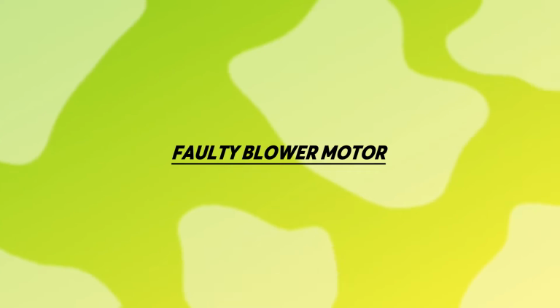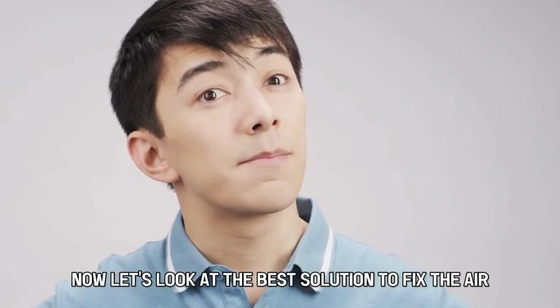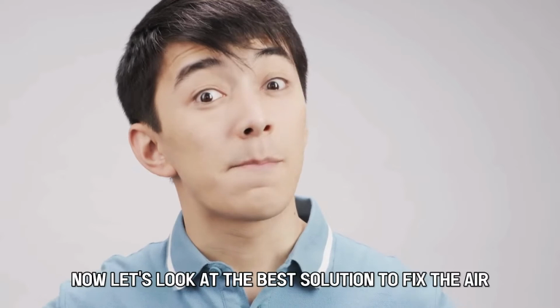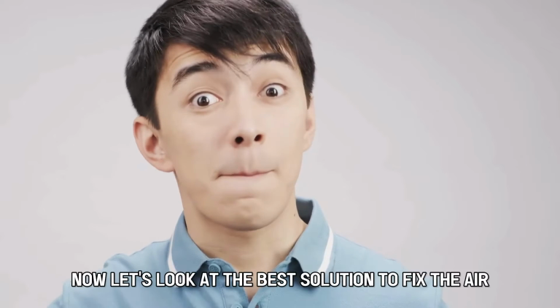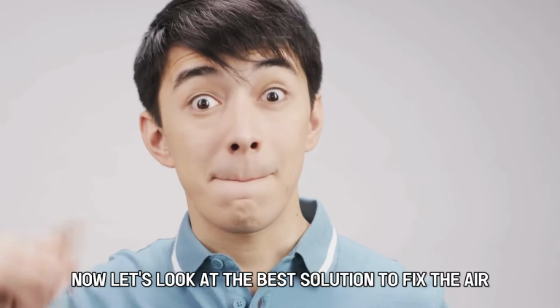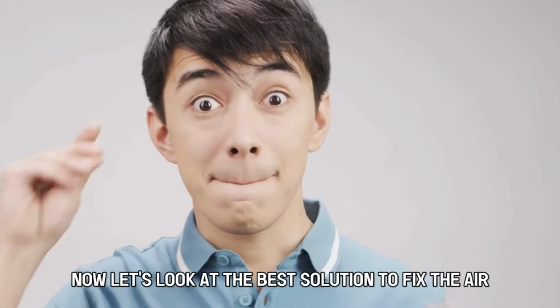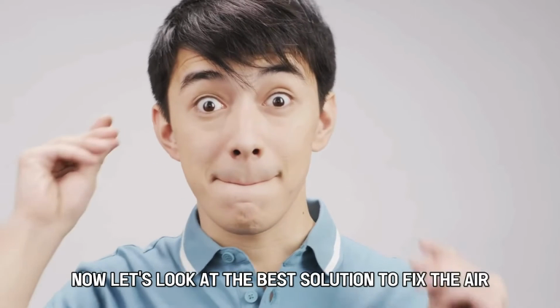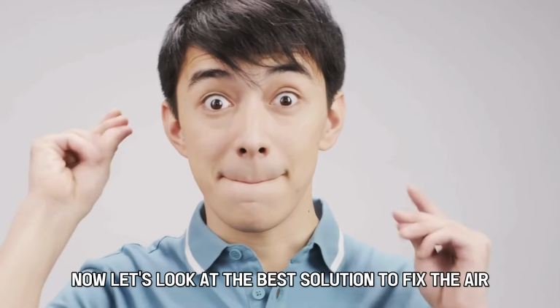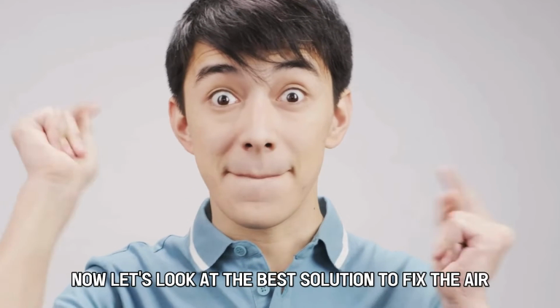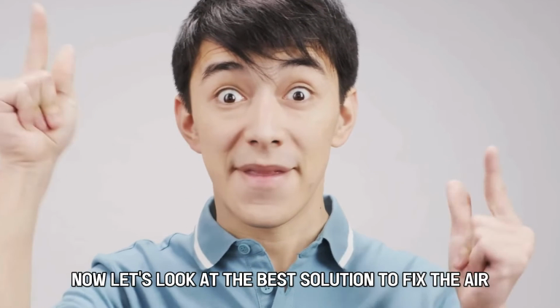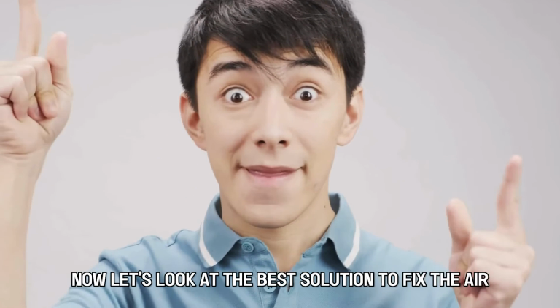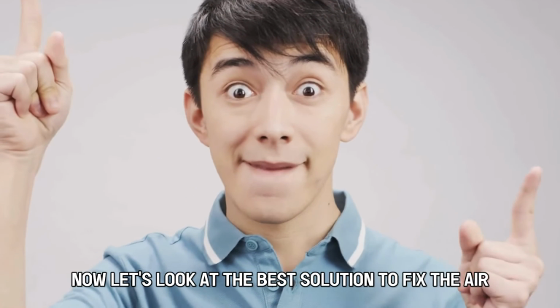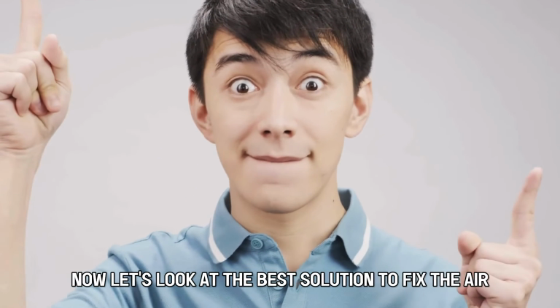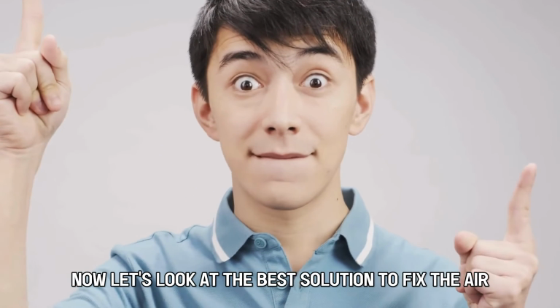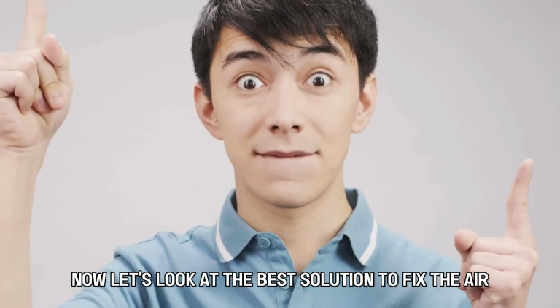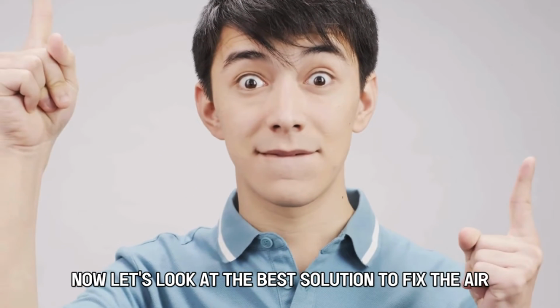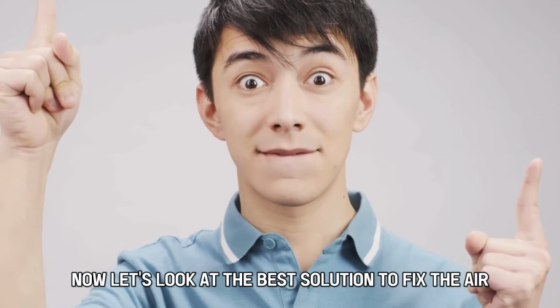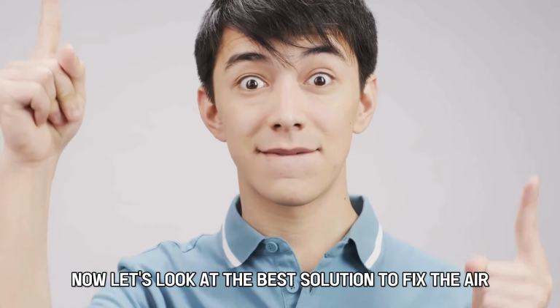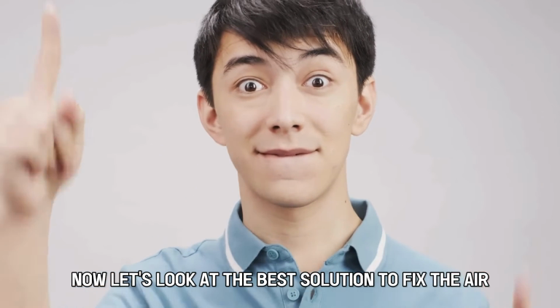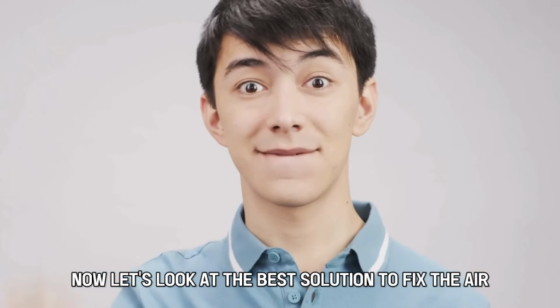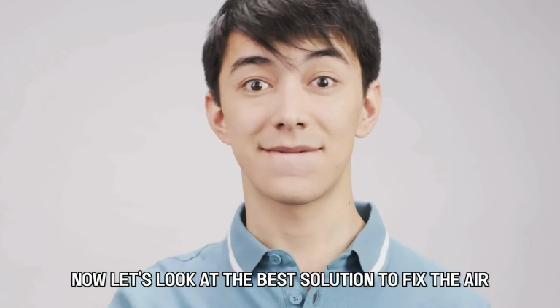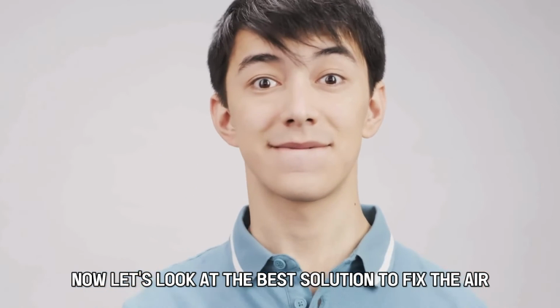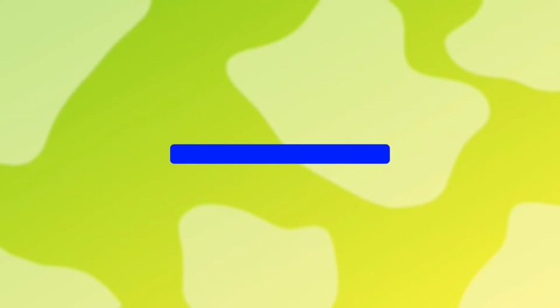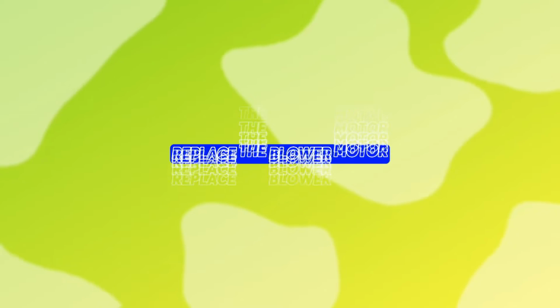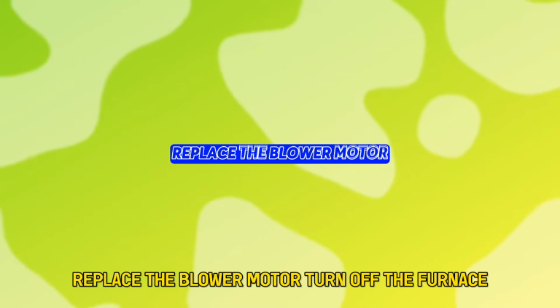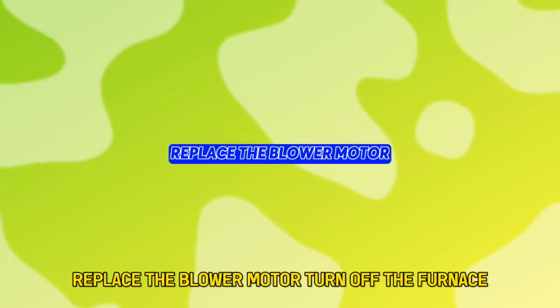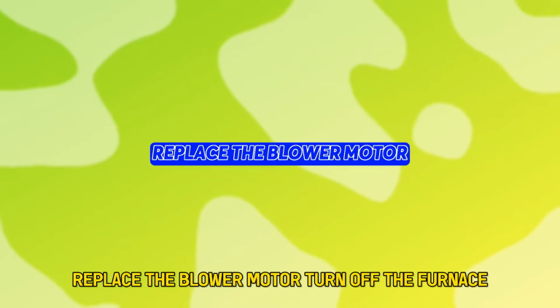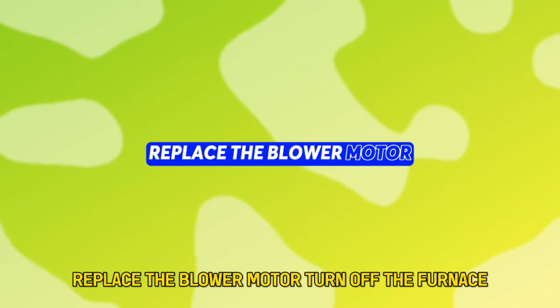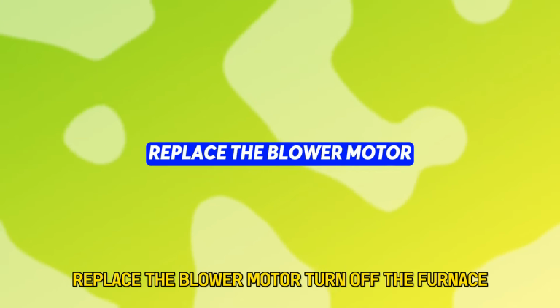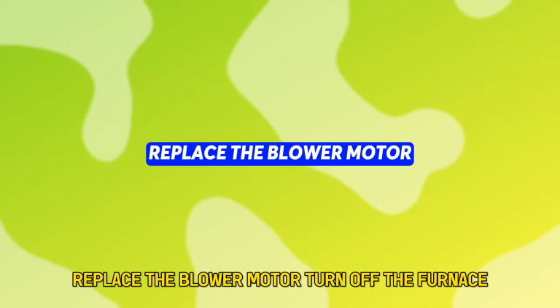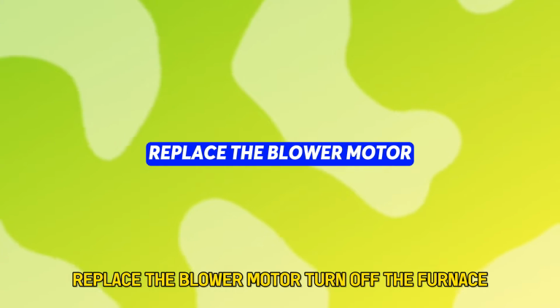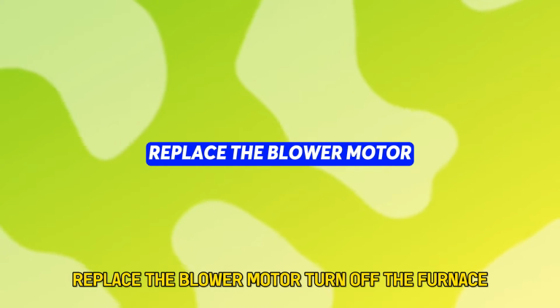Now let's look at the best solution to fix the error: replace the blower motor.